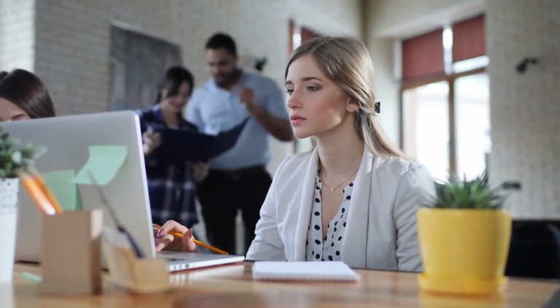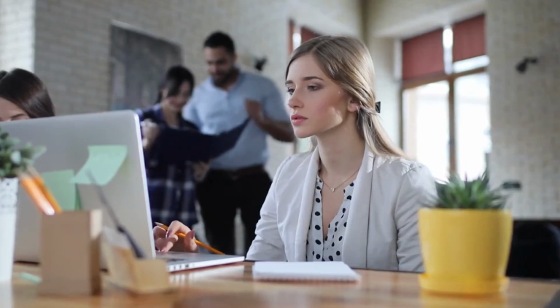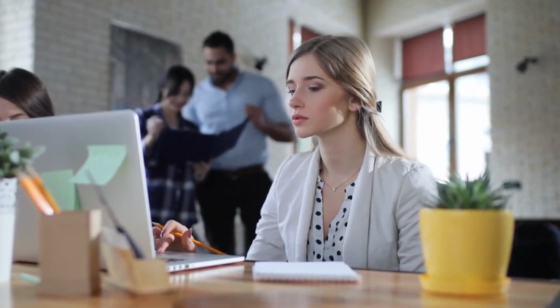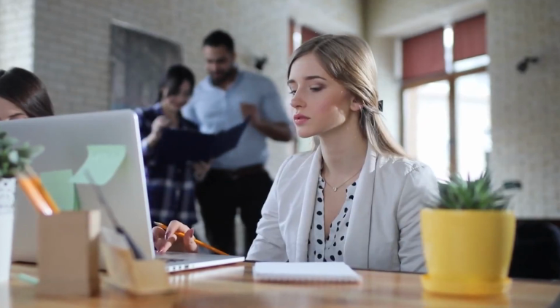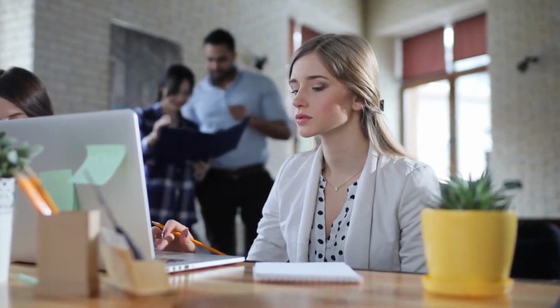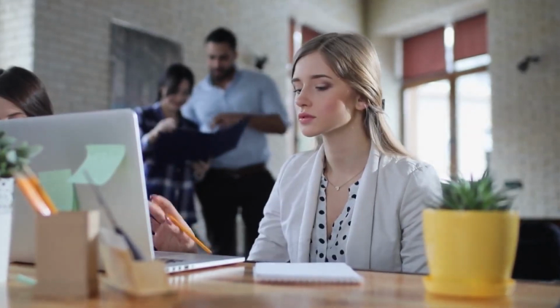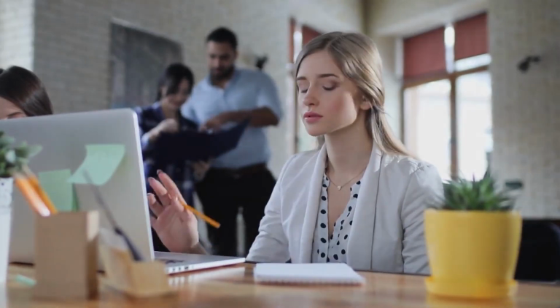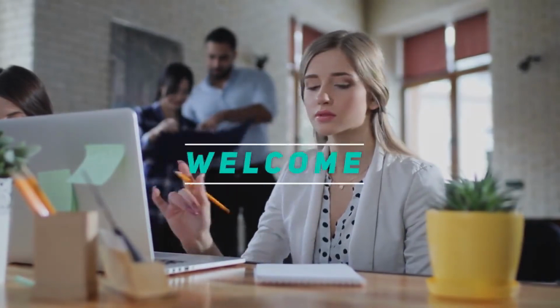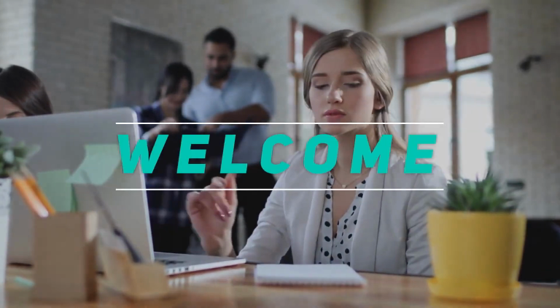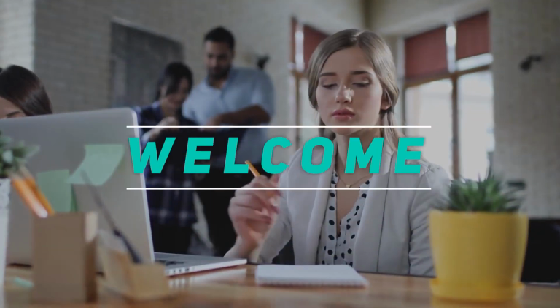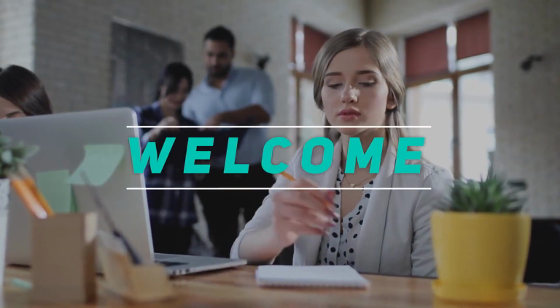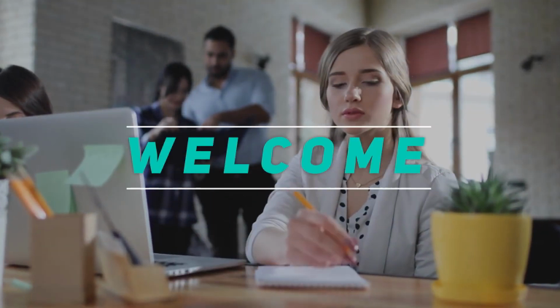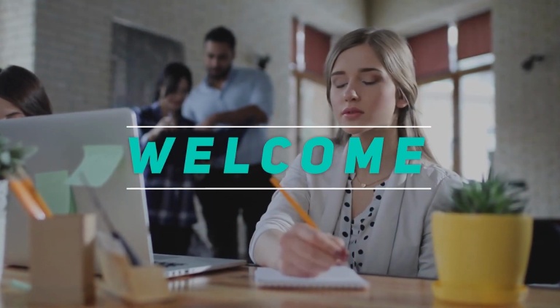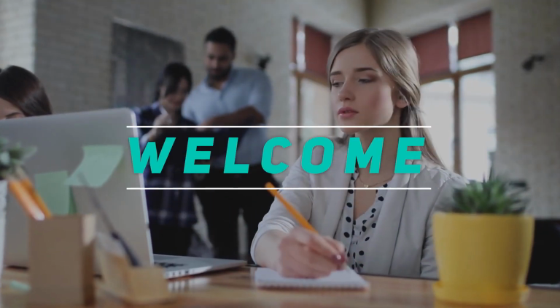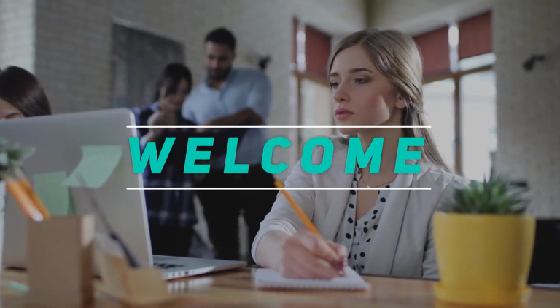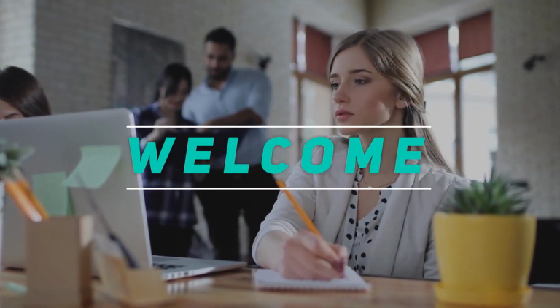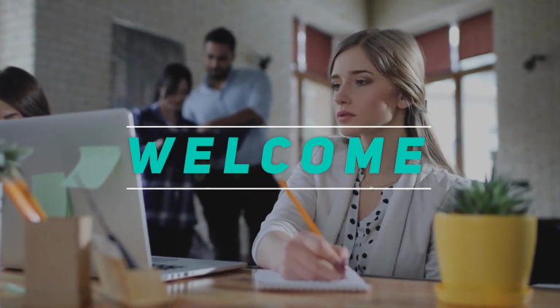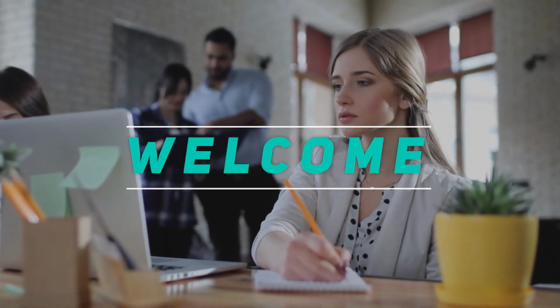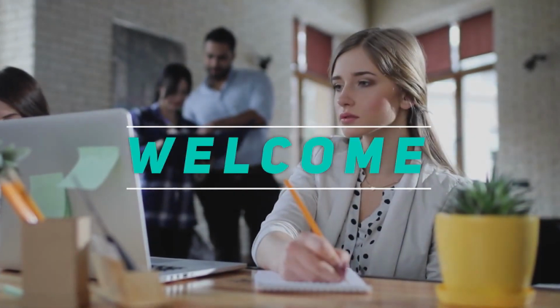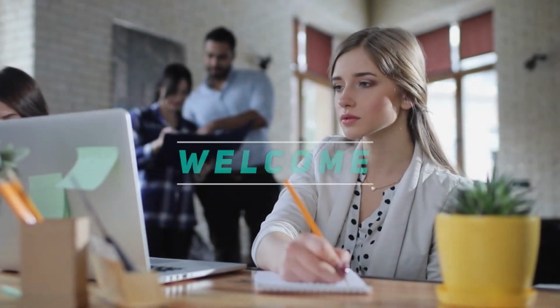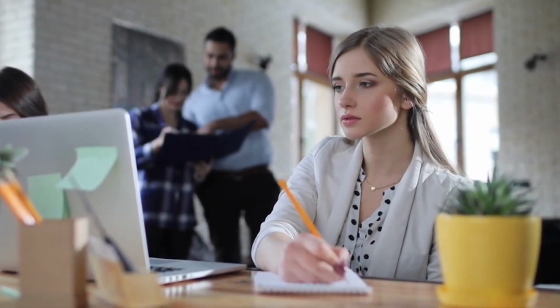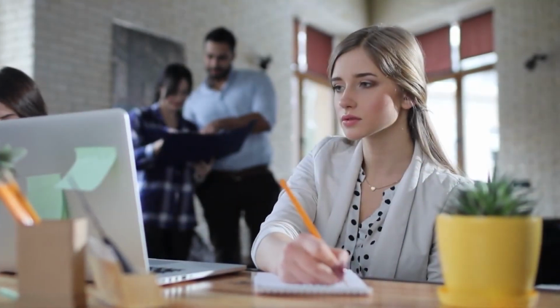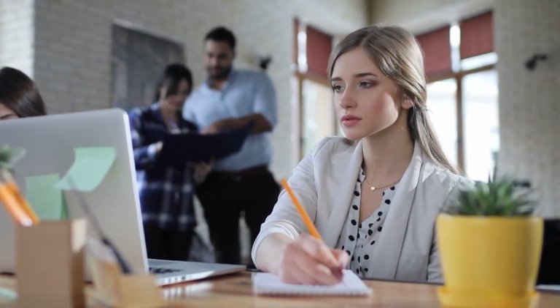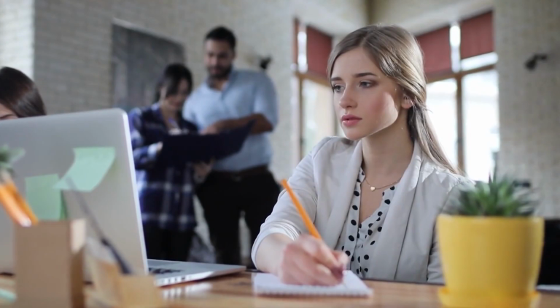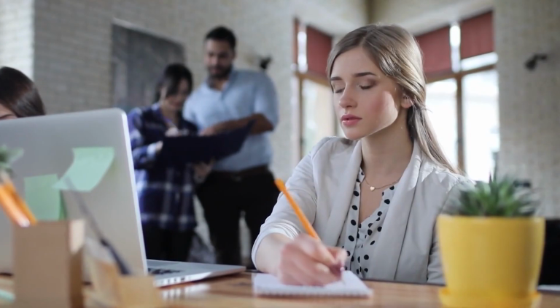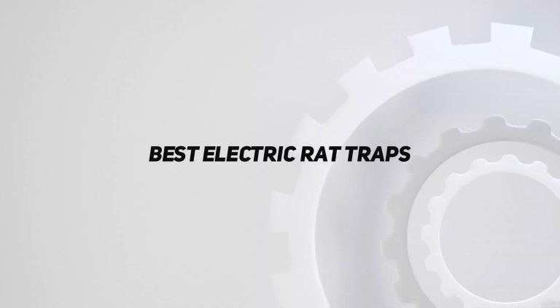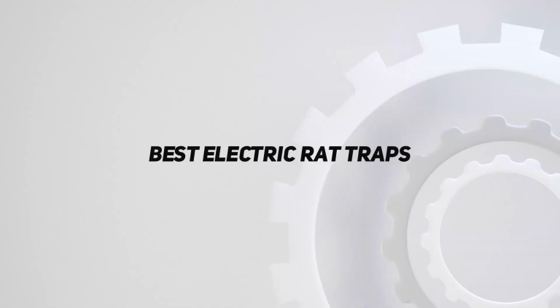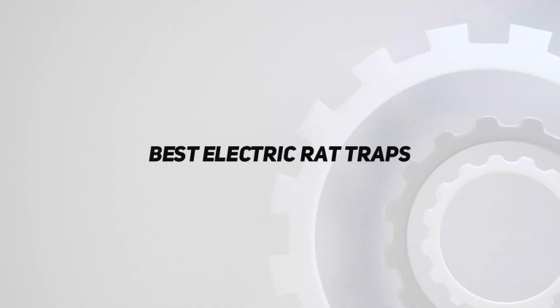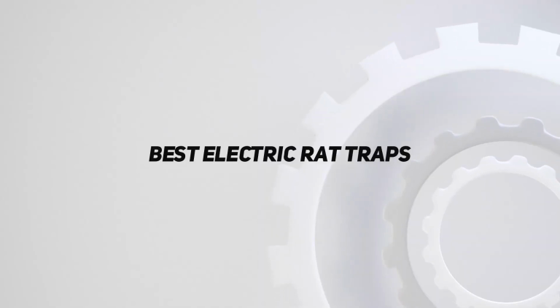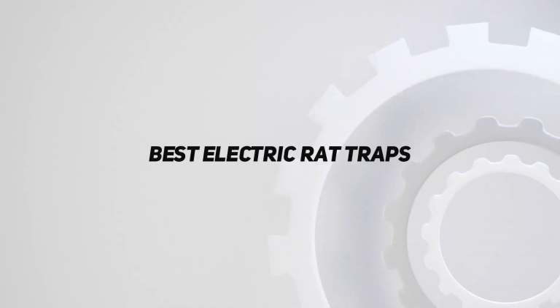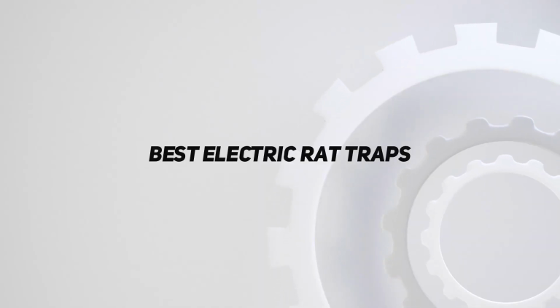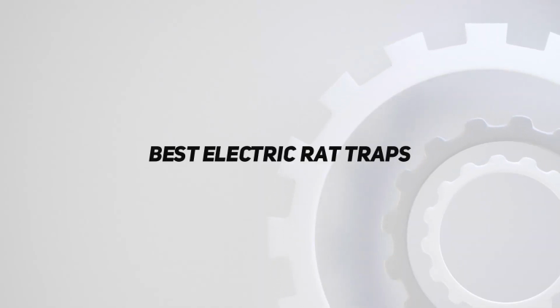Hey, welcome back to my channel. In this video, I'm gonna talk about the top 5 best electric rat traps.